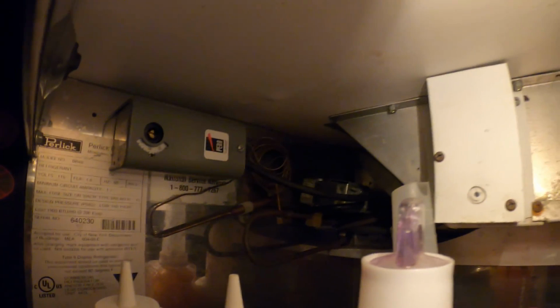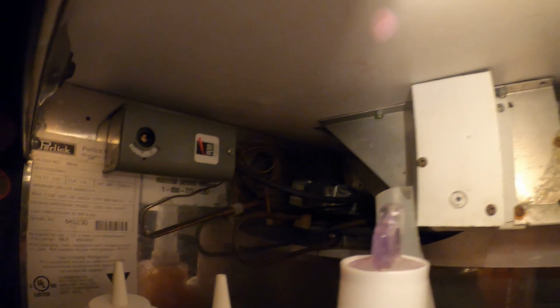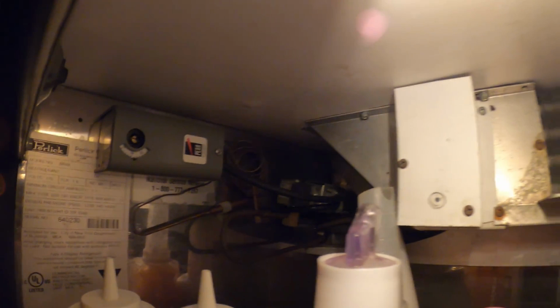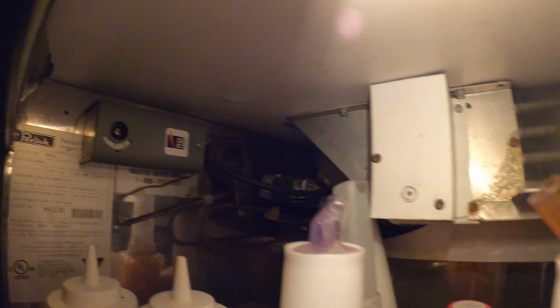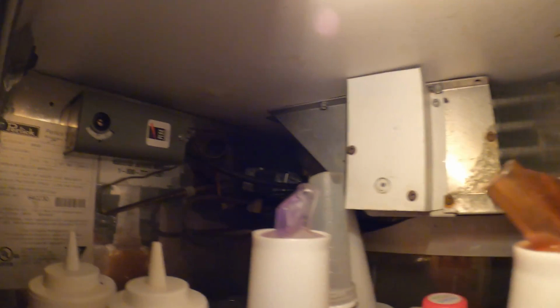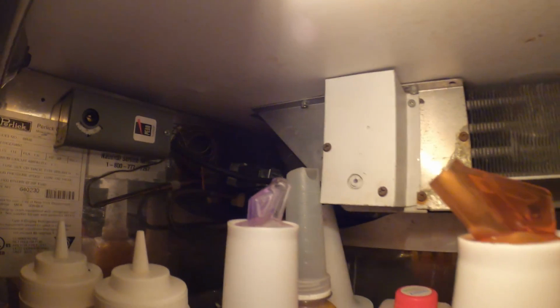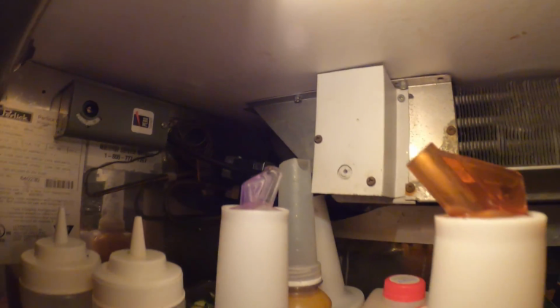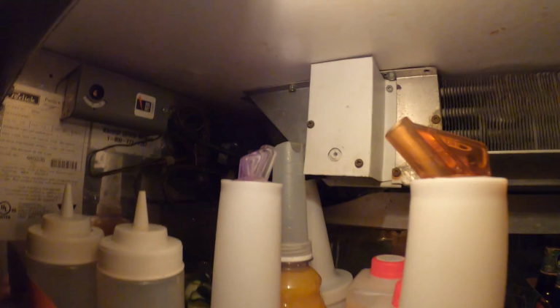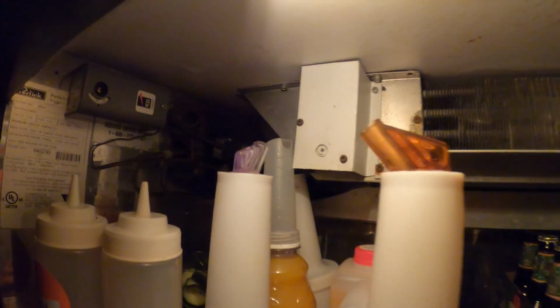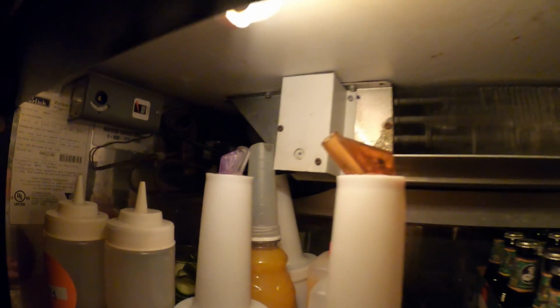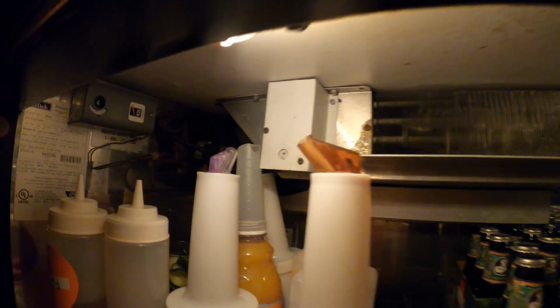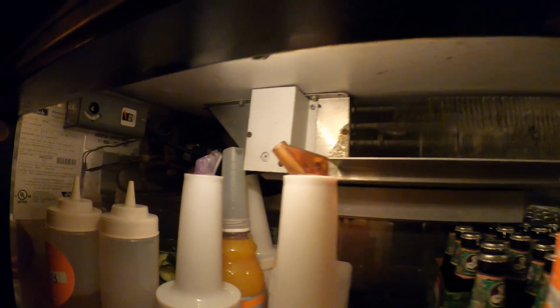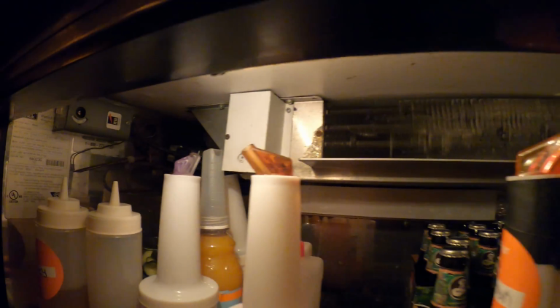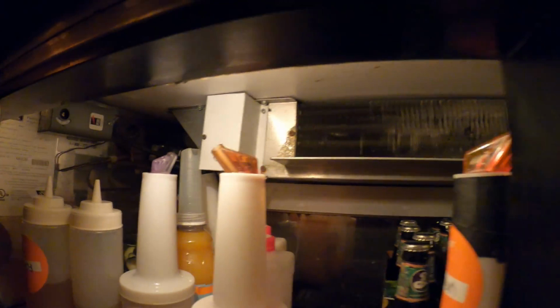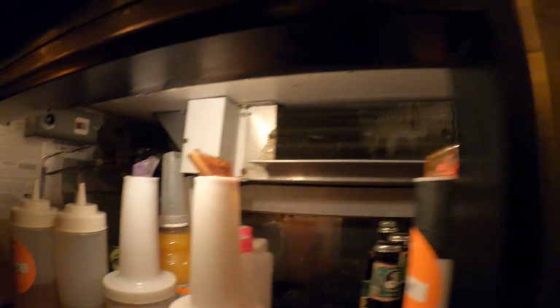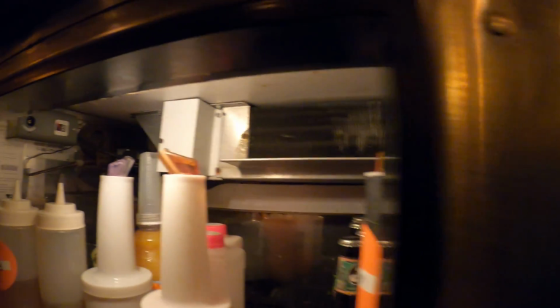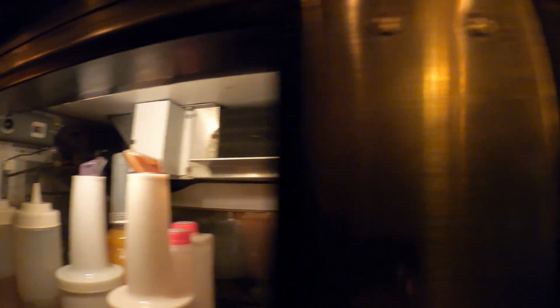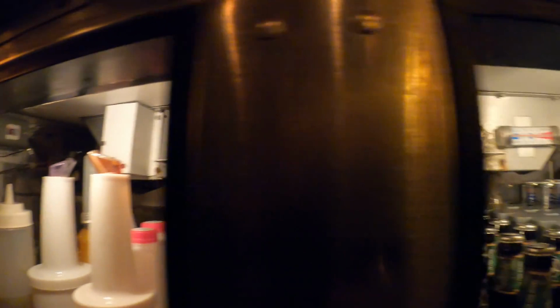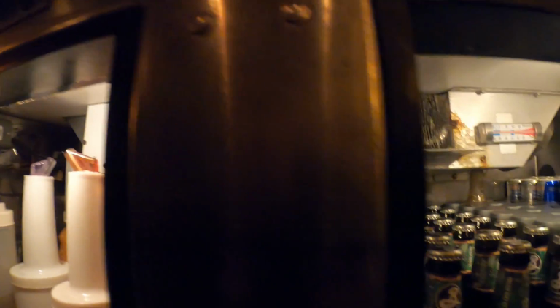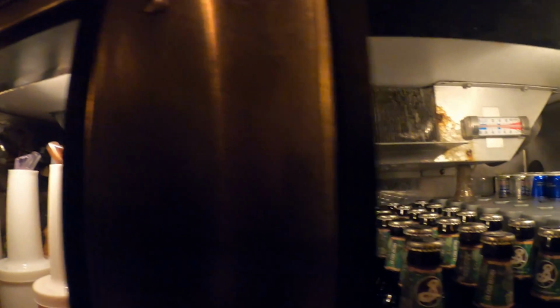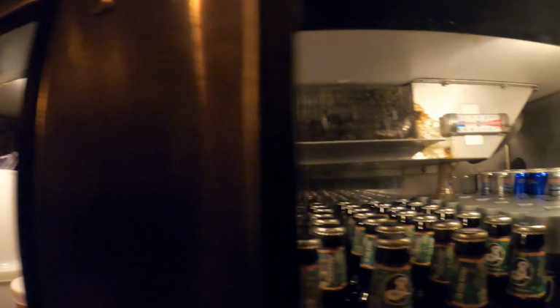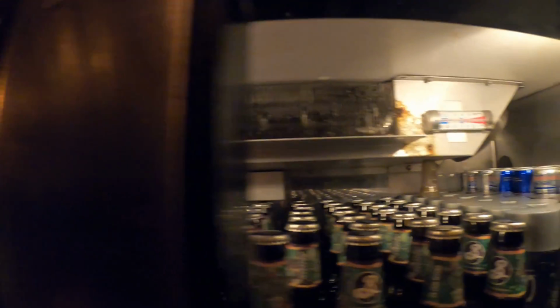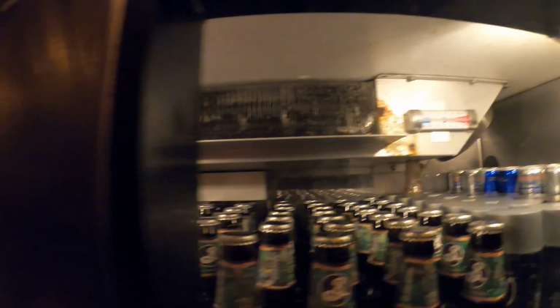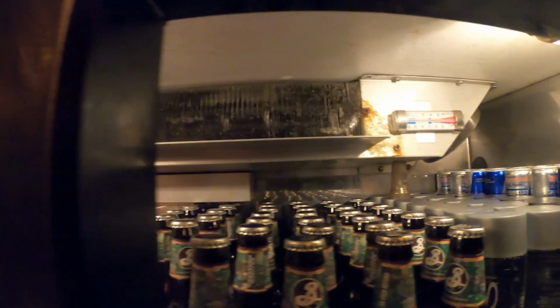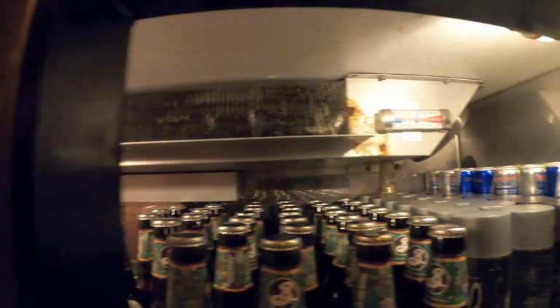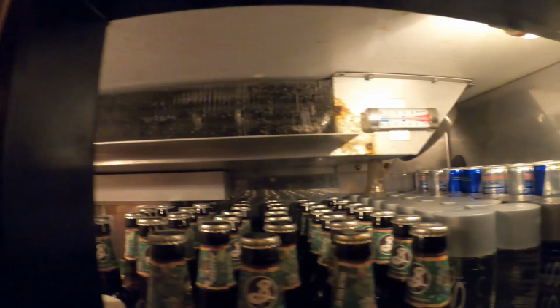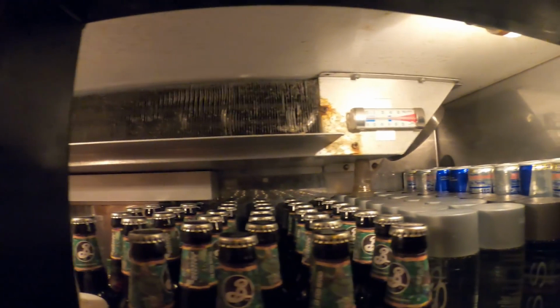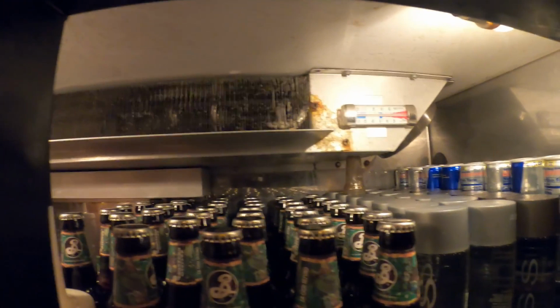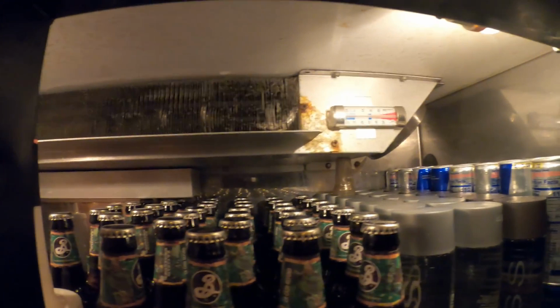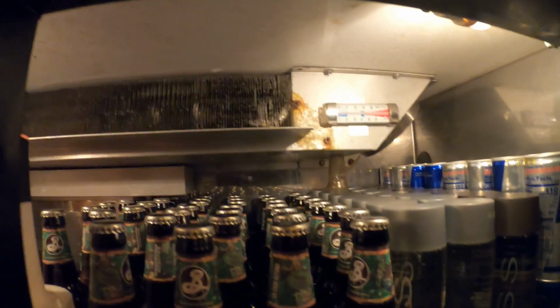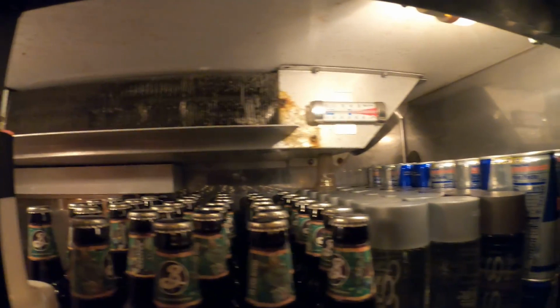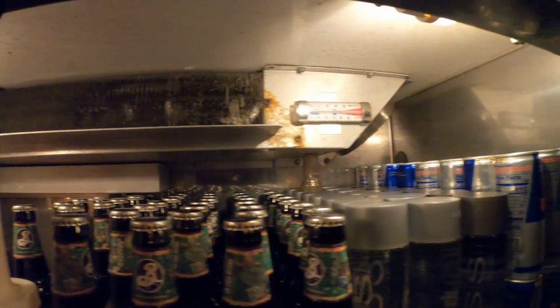So this is a split system. The condensing unit is downstairs. Let's go ahead and check that out.